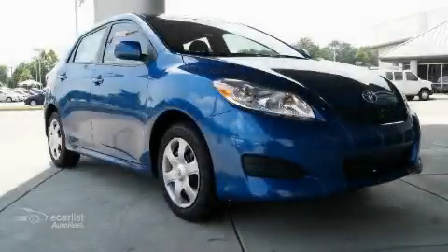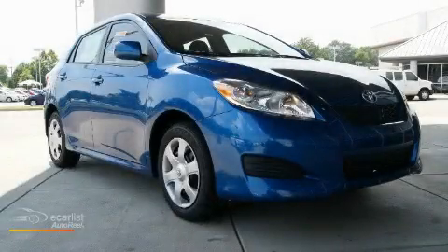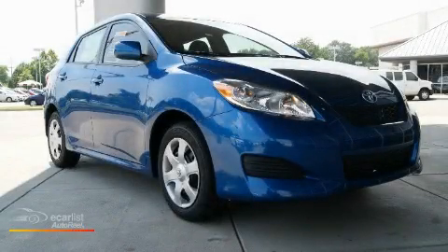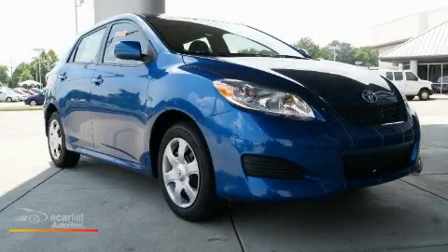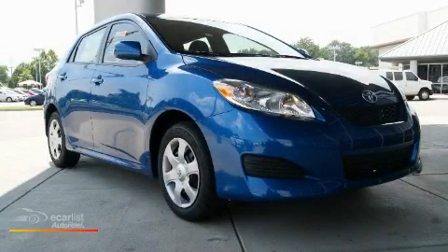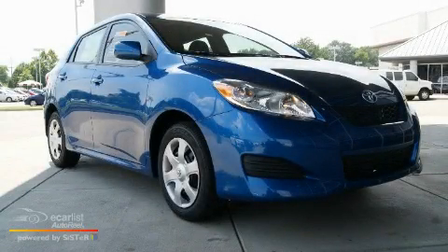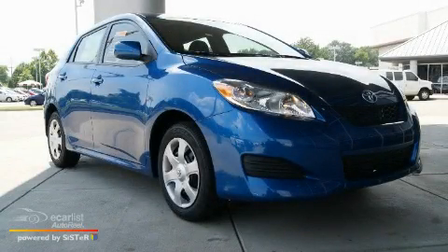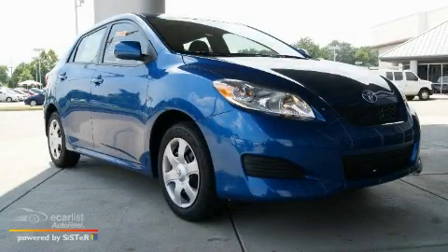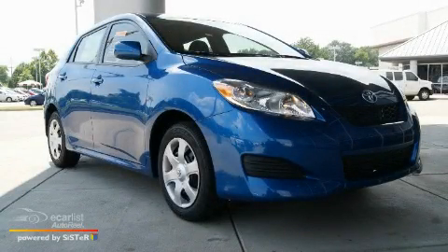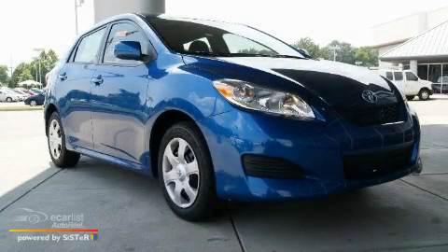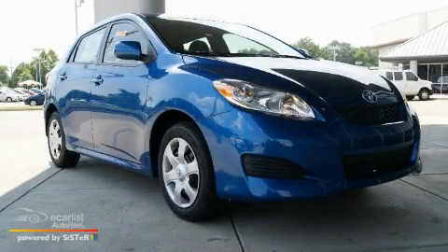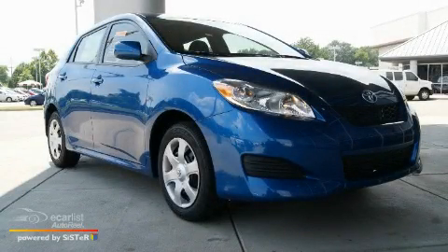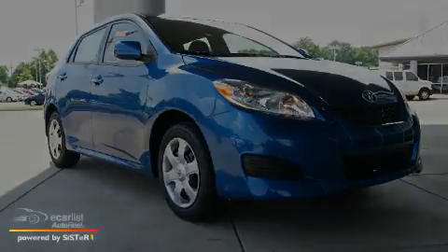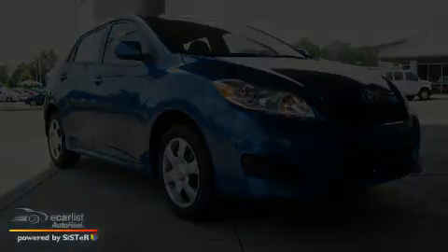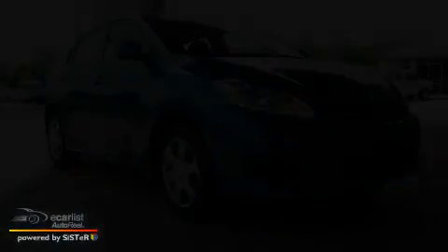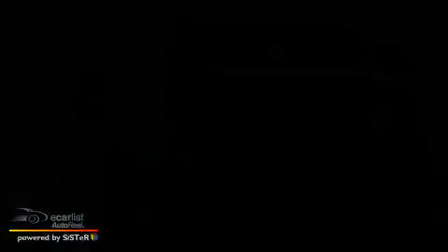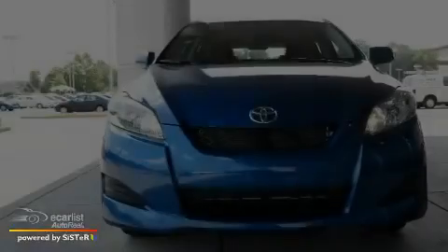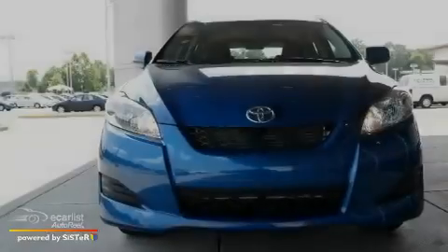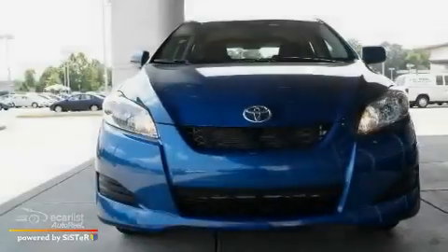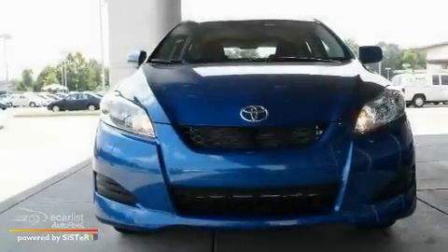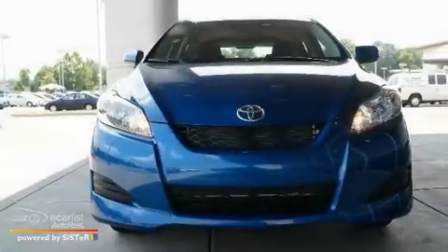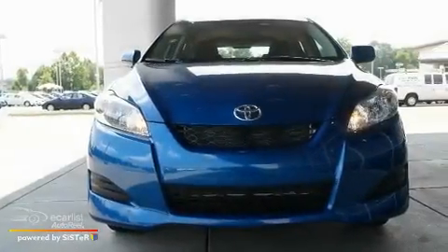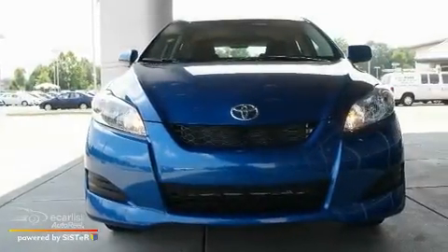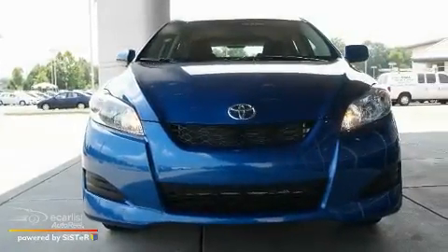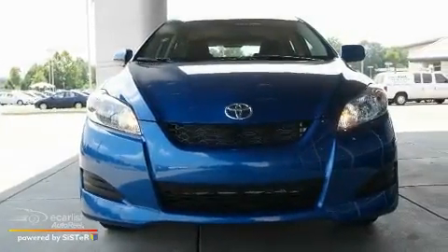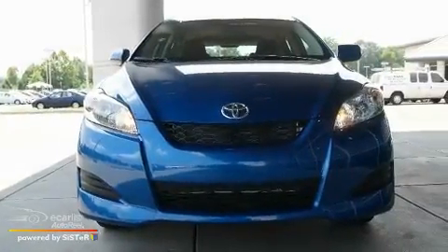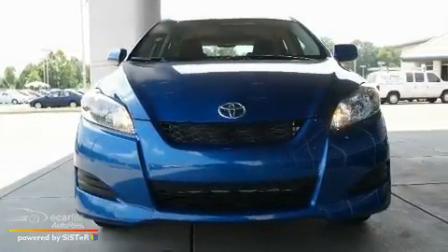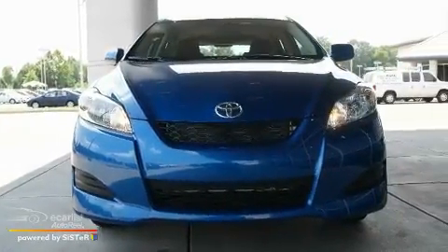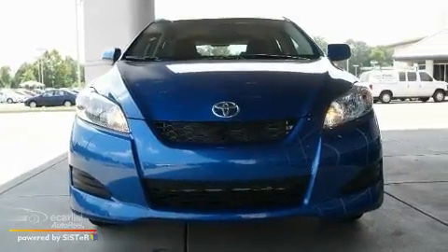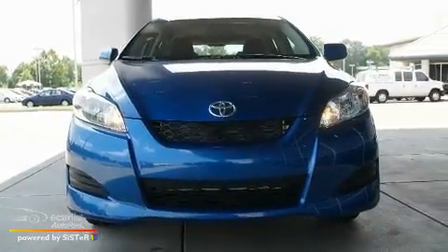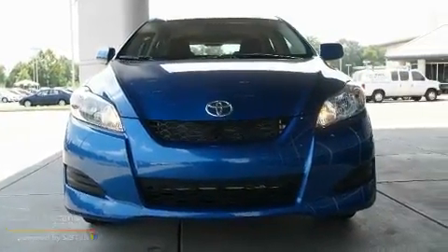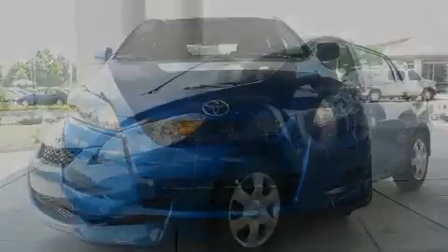This is a 2010 Toyota Matrix. It features a 1.8-liter four-cylinder engine and an automatic transmission.